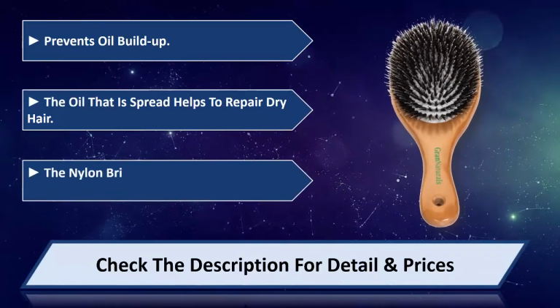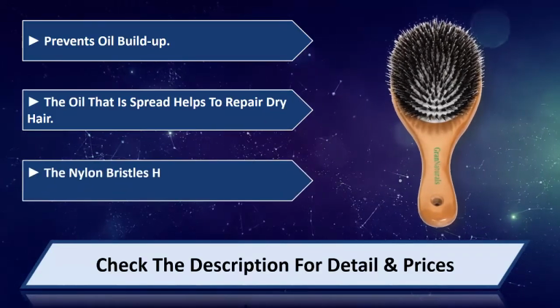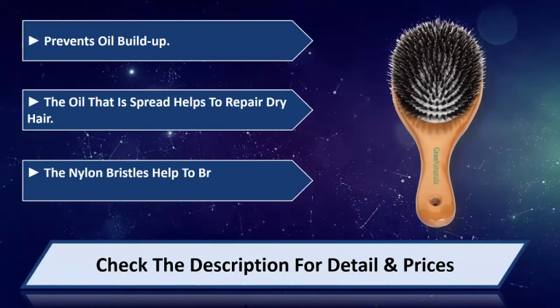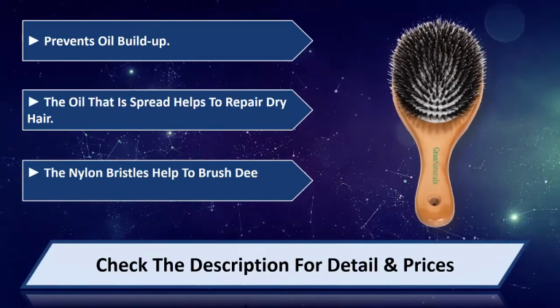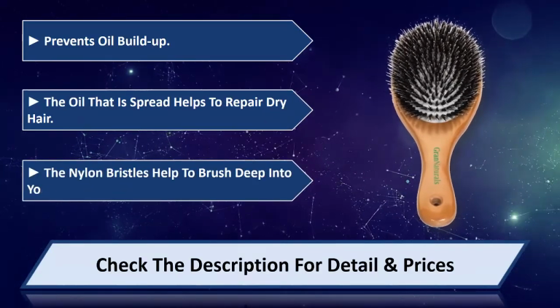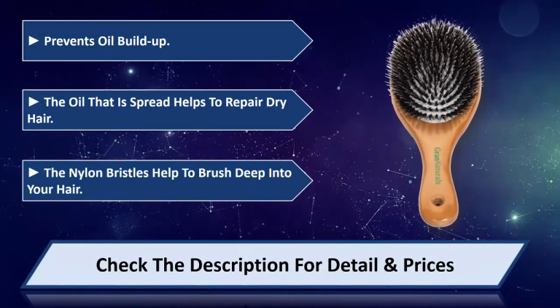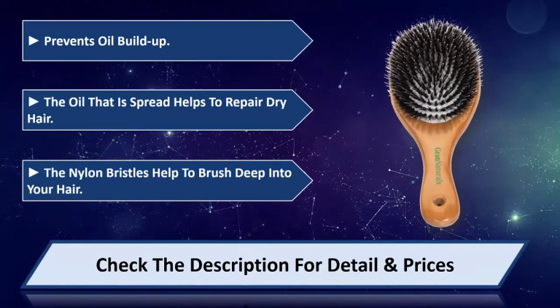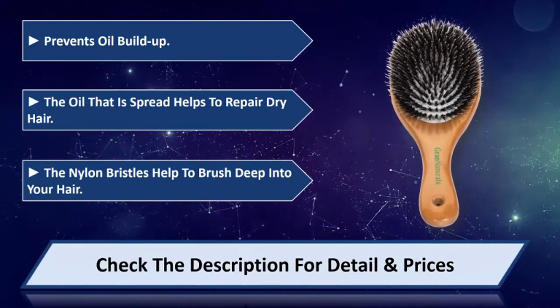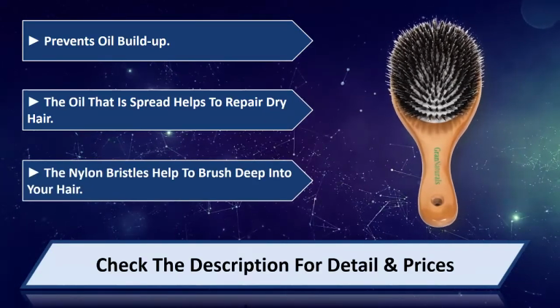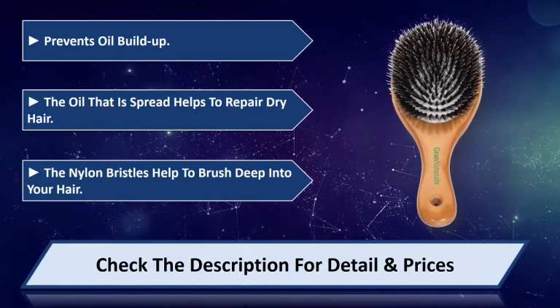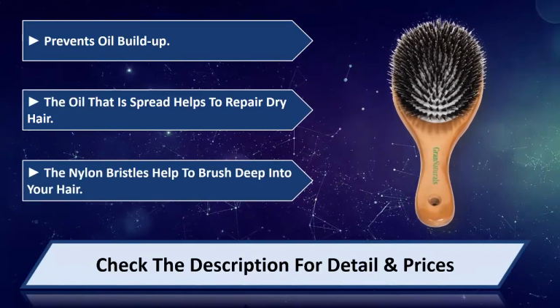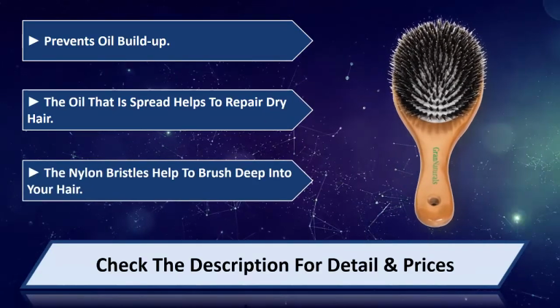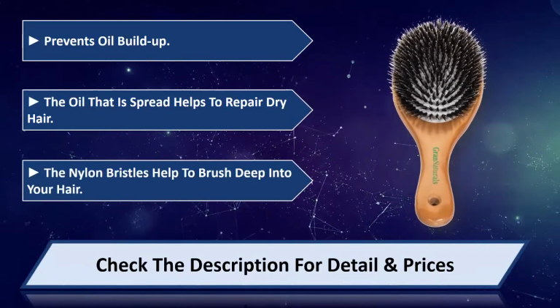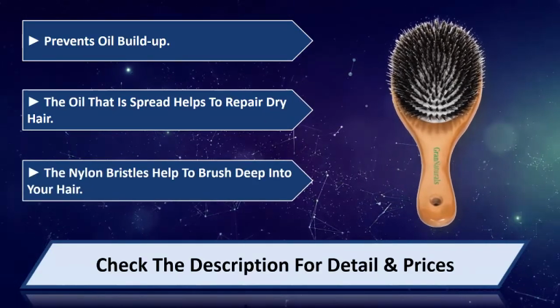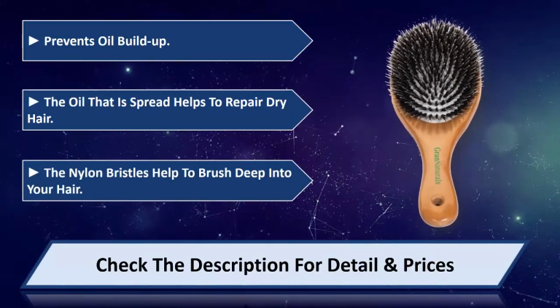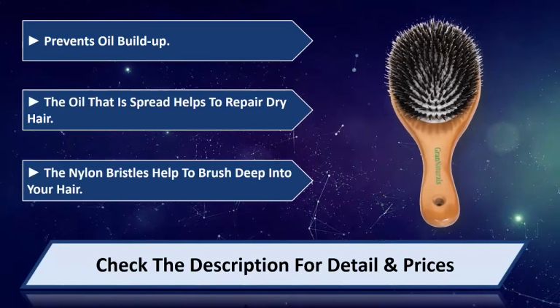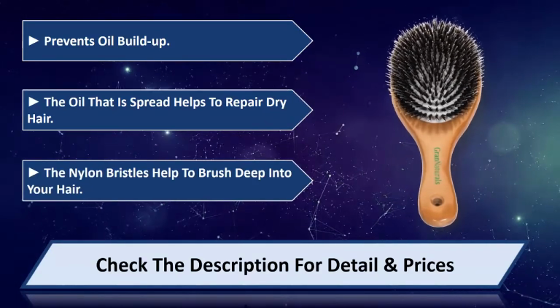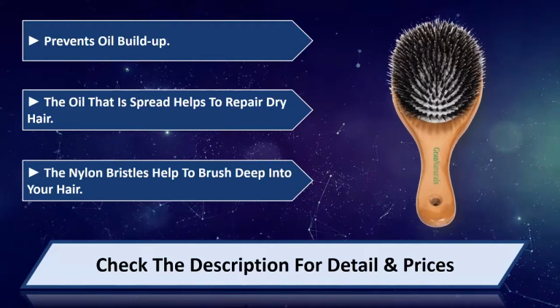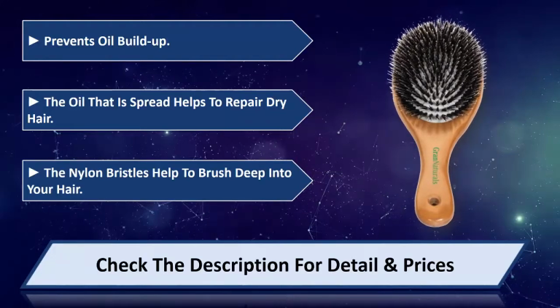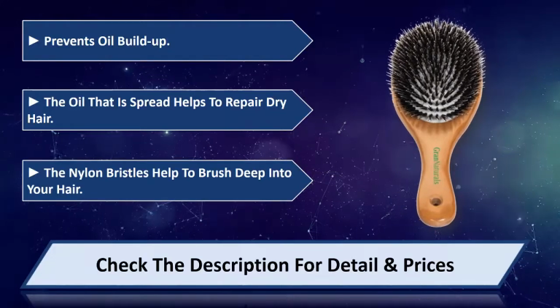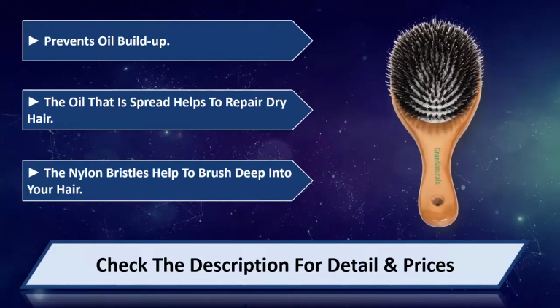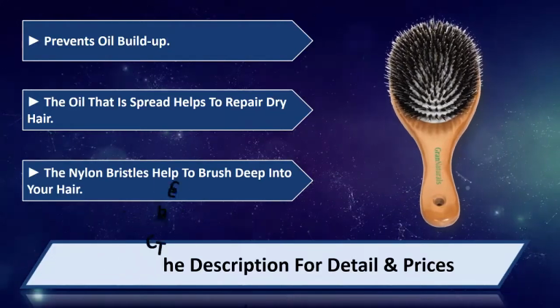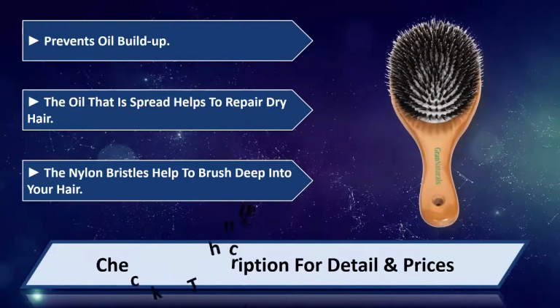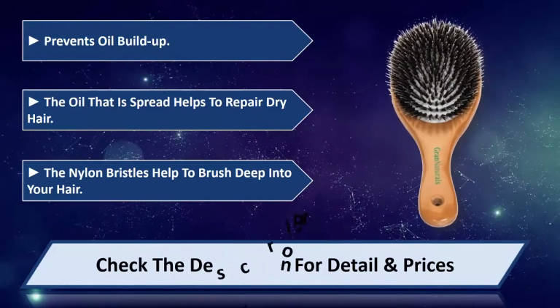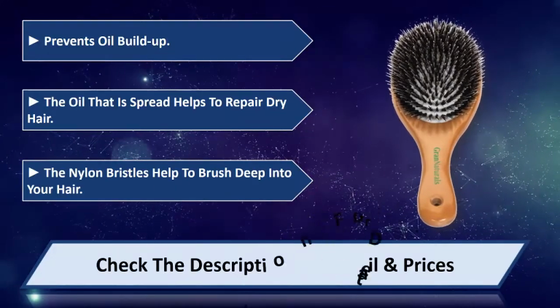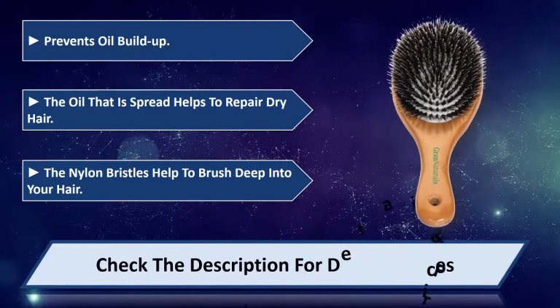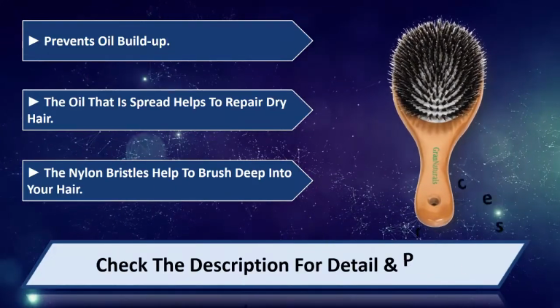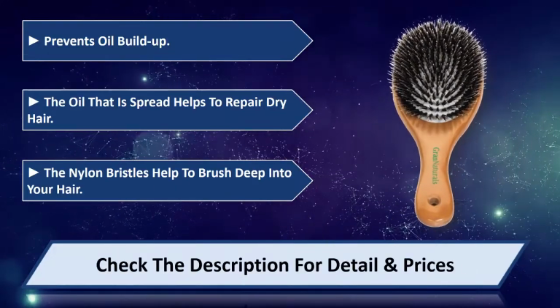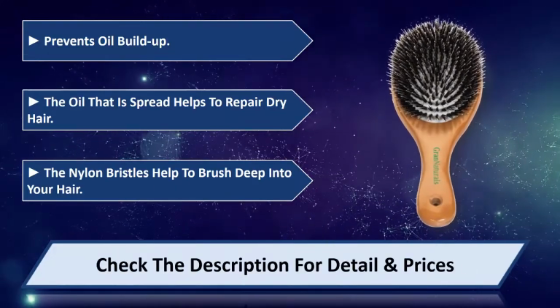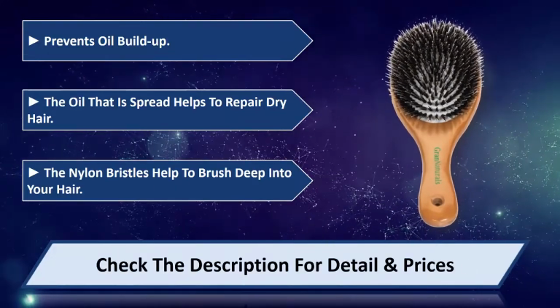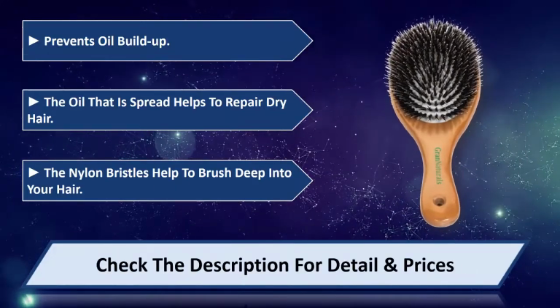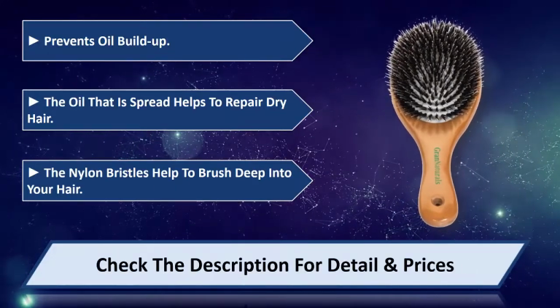The nylon bristles help to brush deep into your hair. Please check the description for details and price.